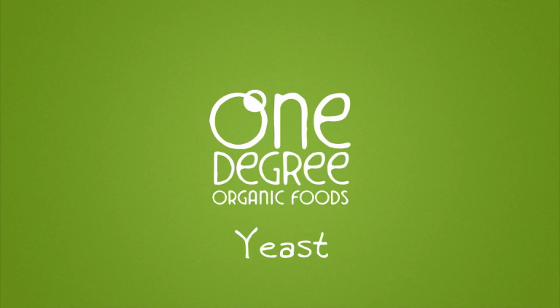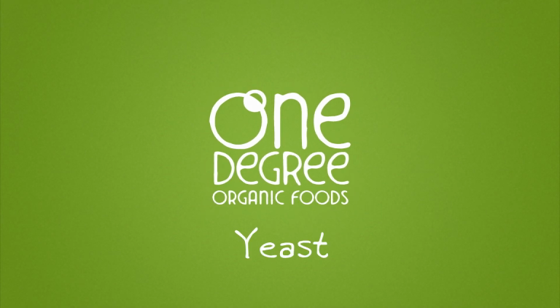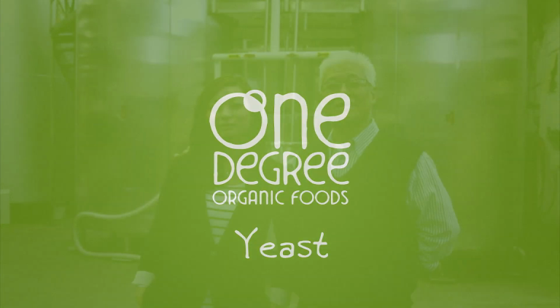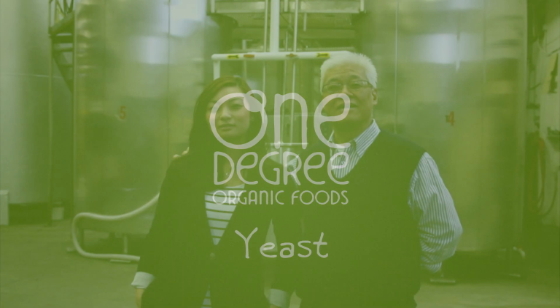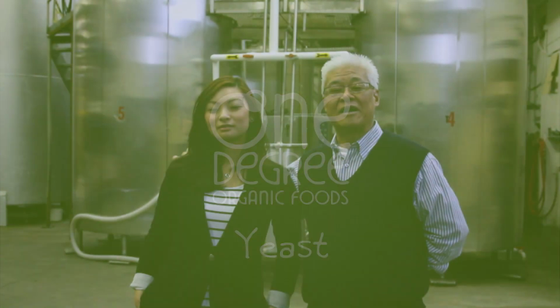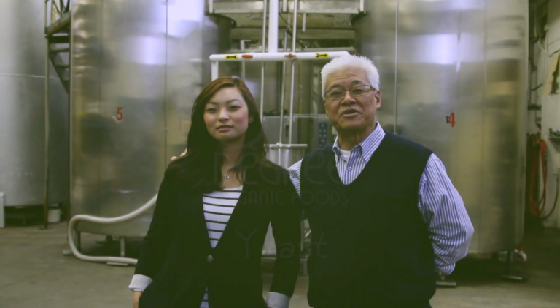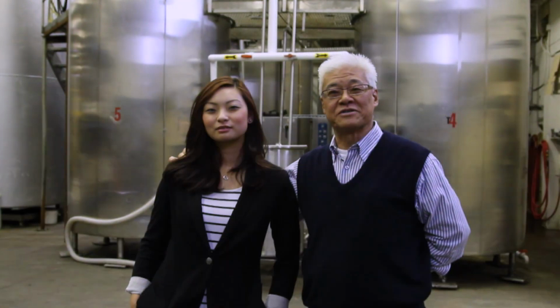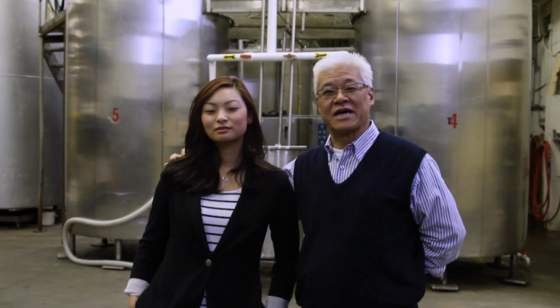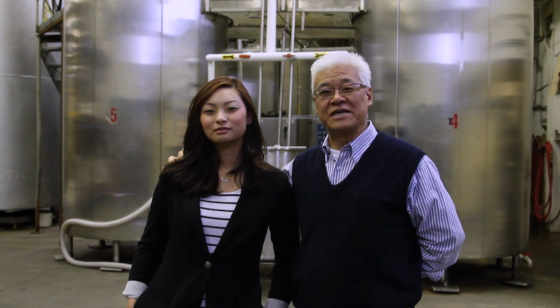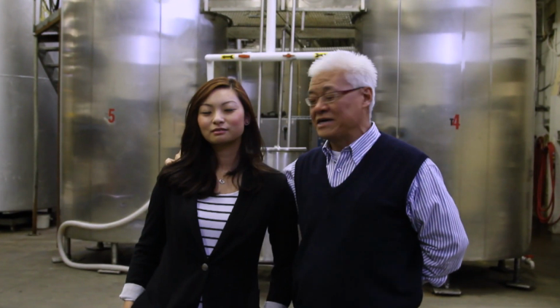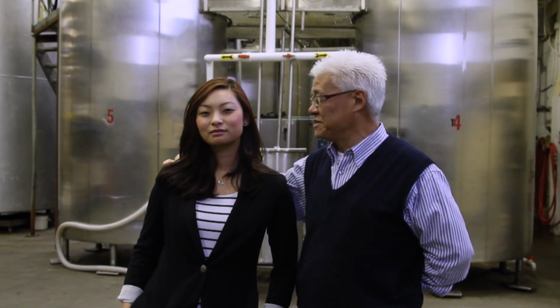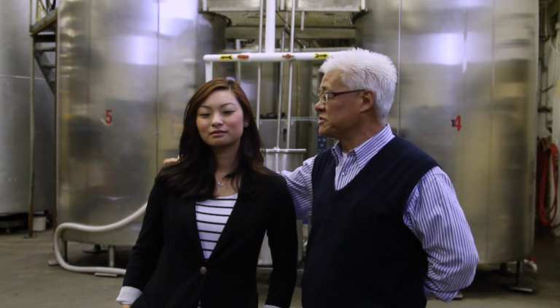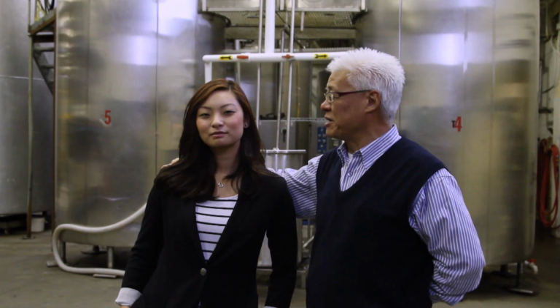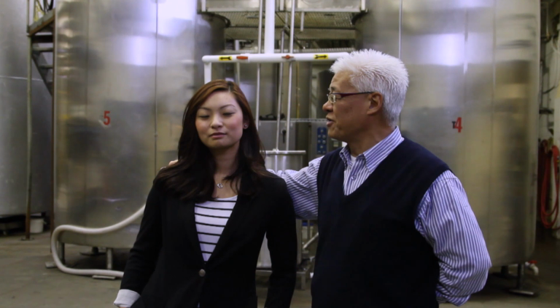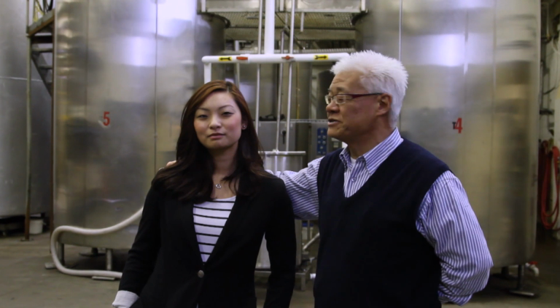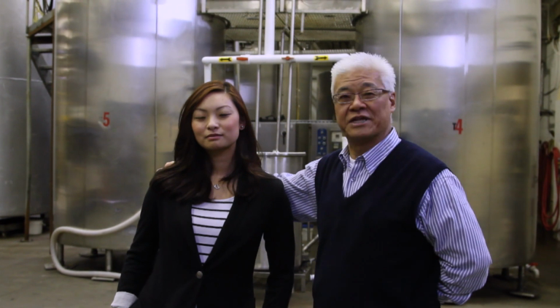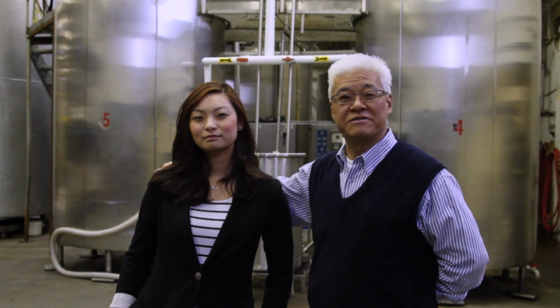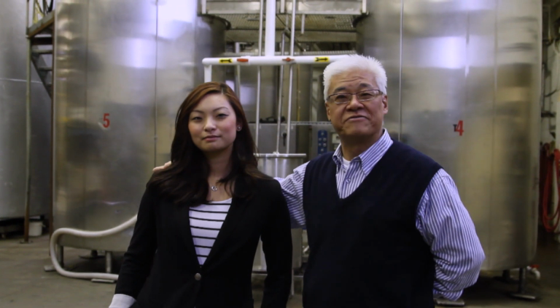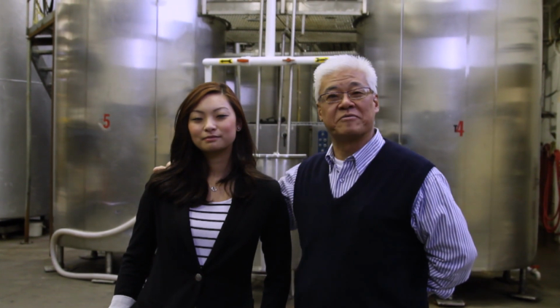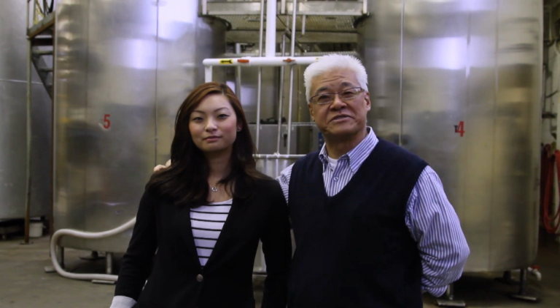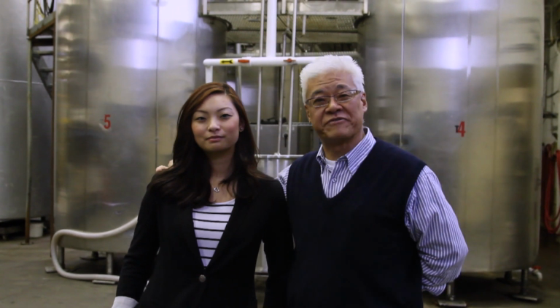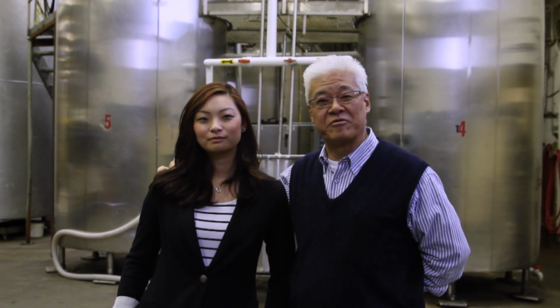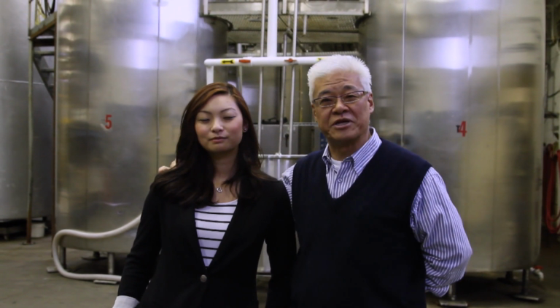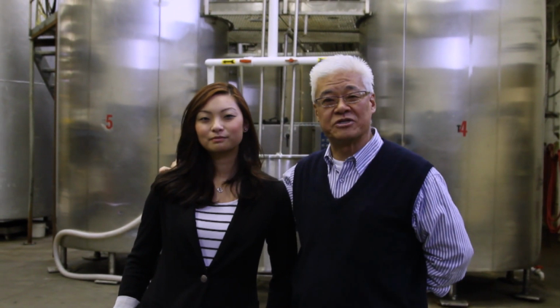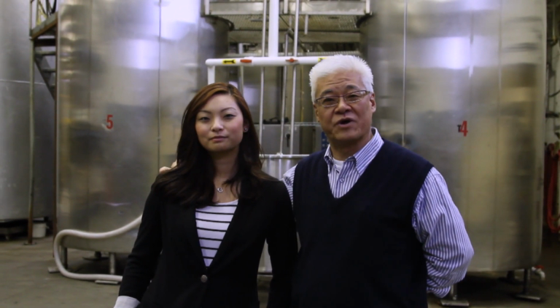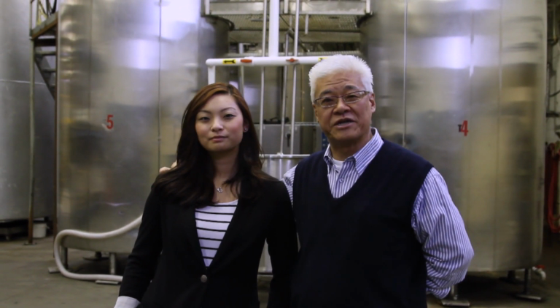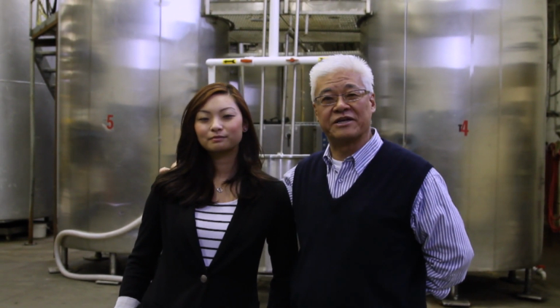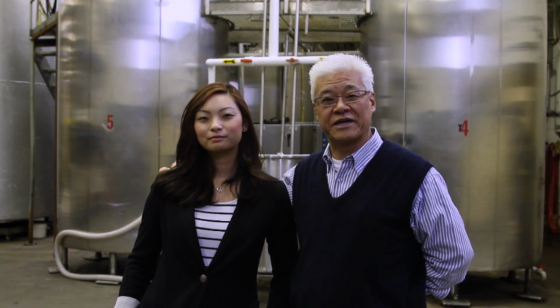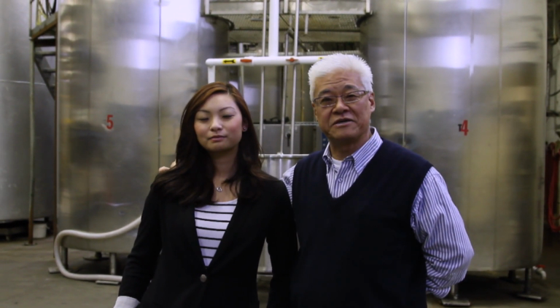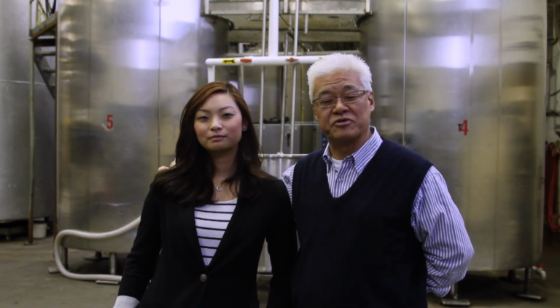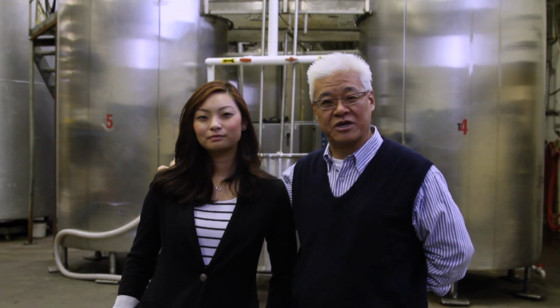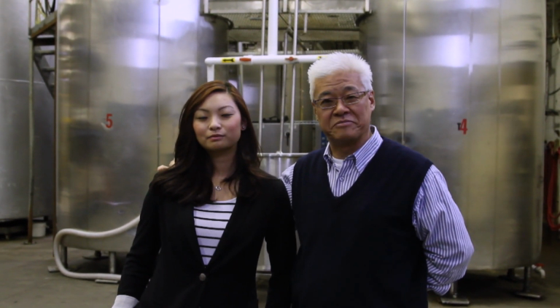Hi, I'm Dr. Sai Li, and this is my daughter, Celine, from Pacific Fermentation, located in Langley, British Columbia.